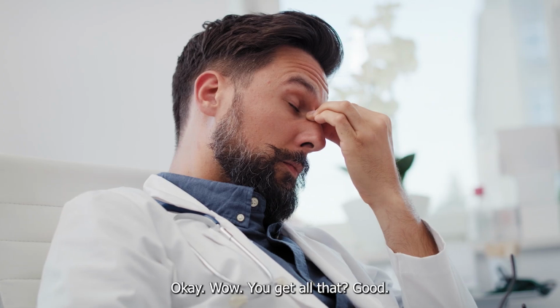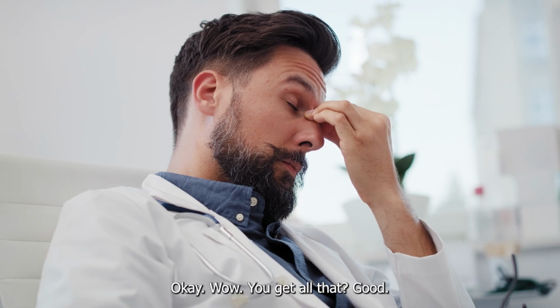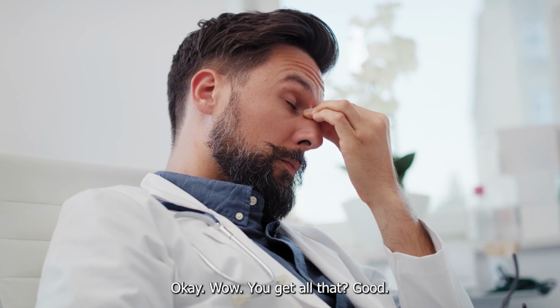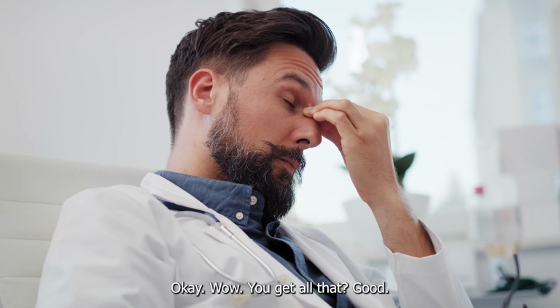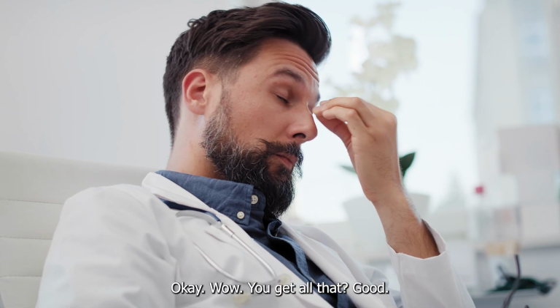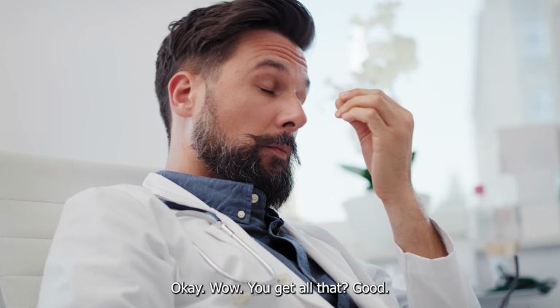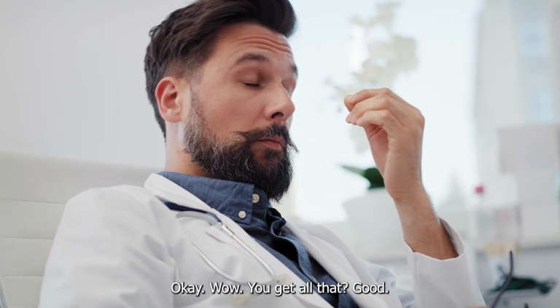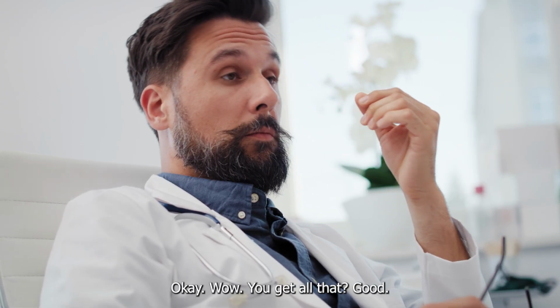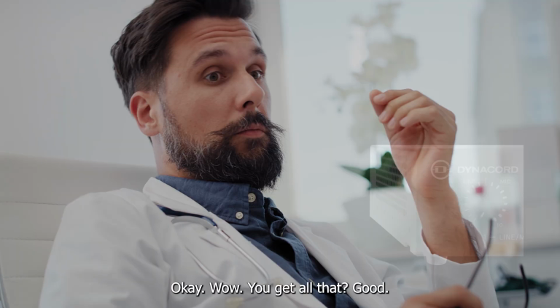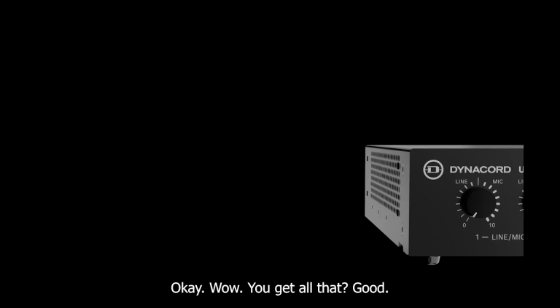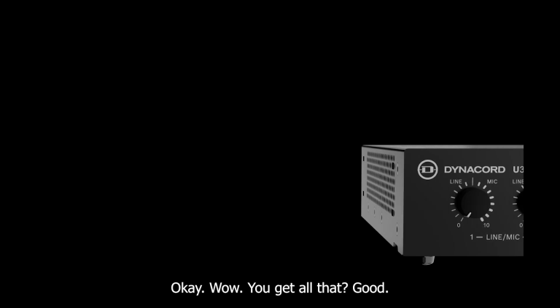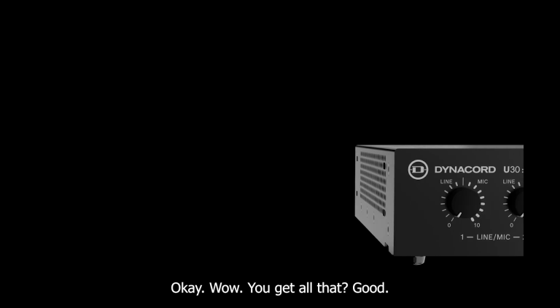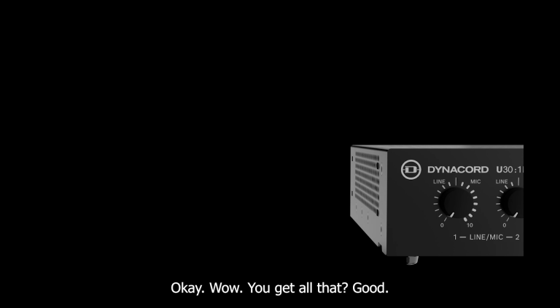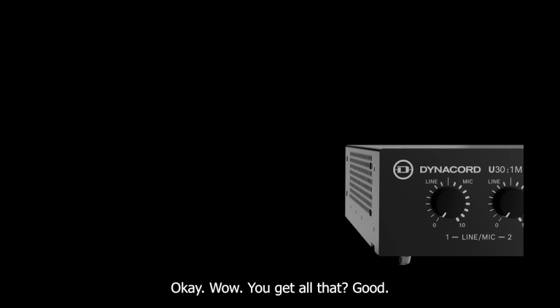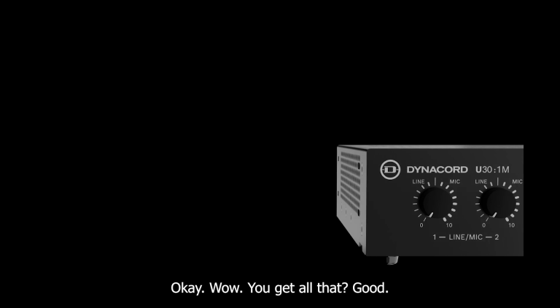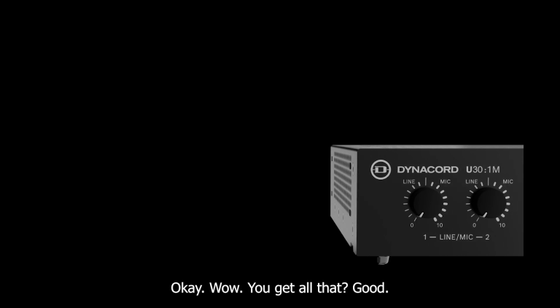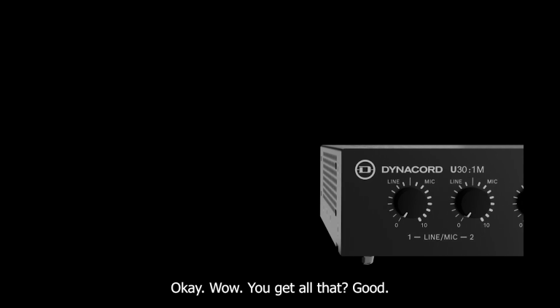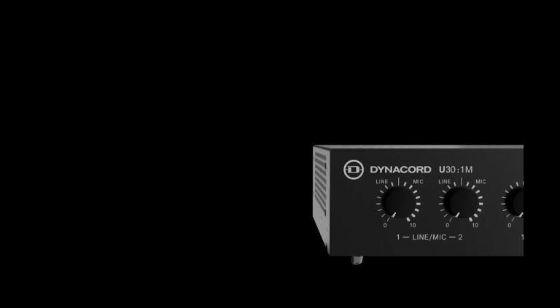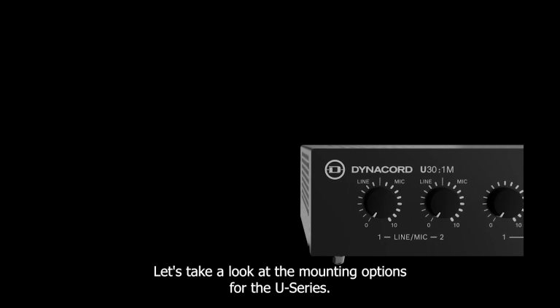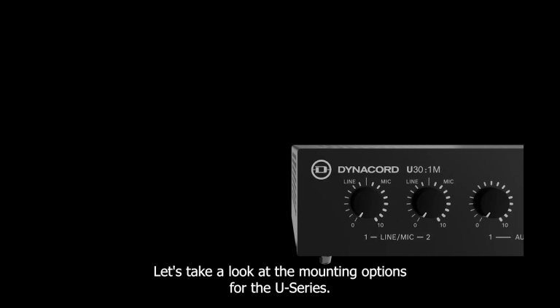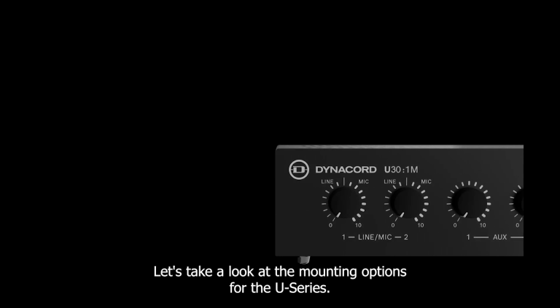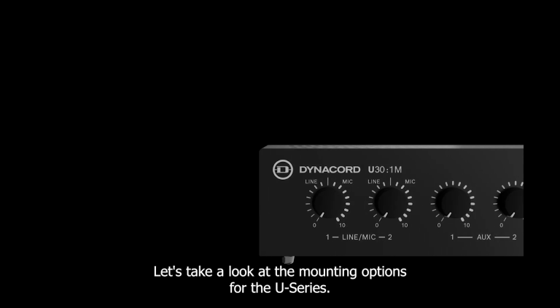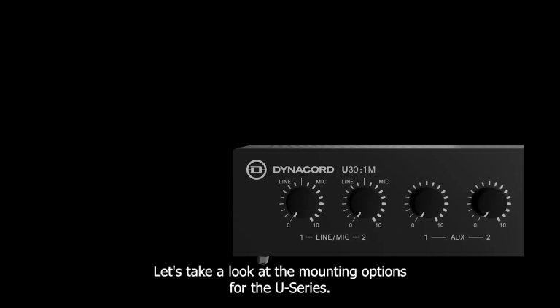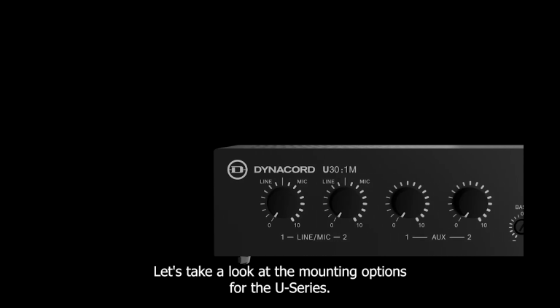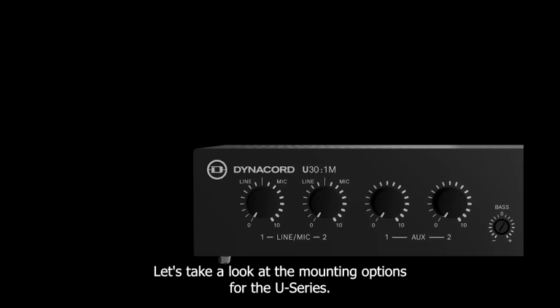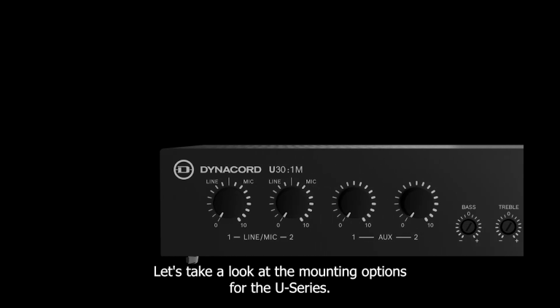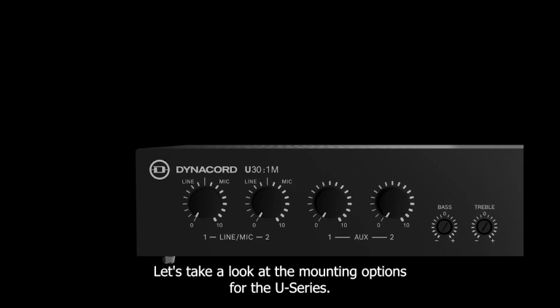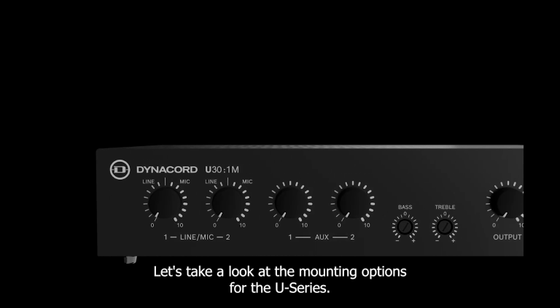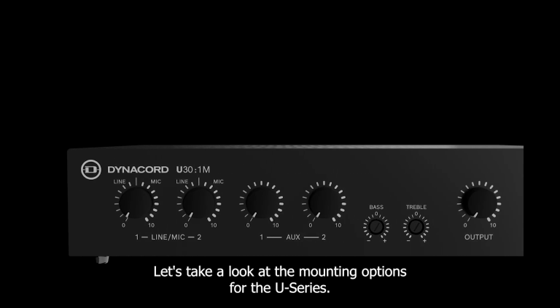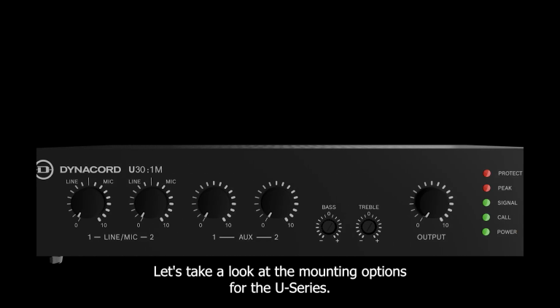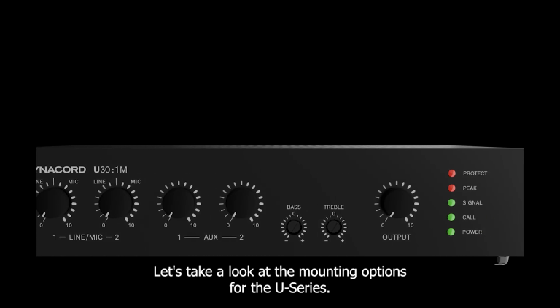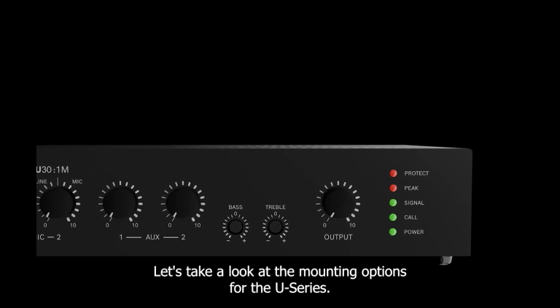Okay, wow — you get all that? Good. Let's take a look at the mounting options for the U-Series.